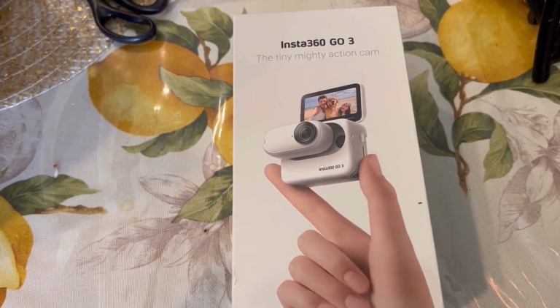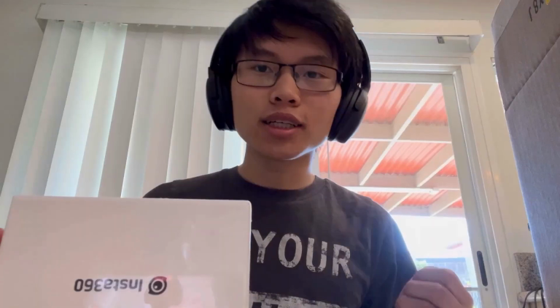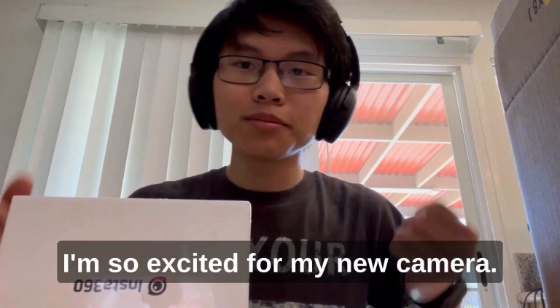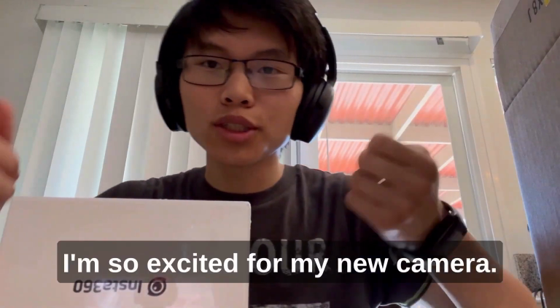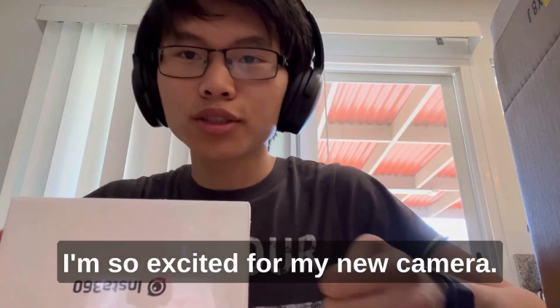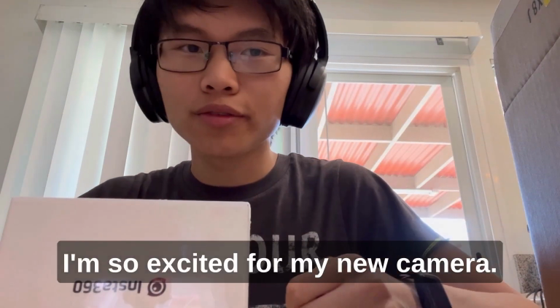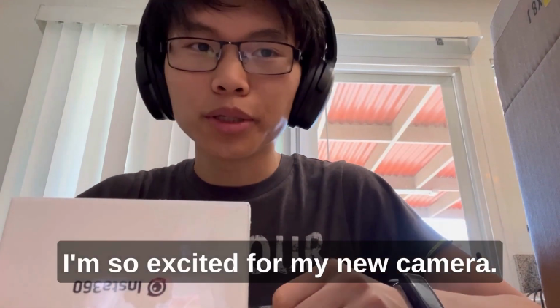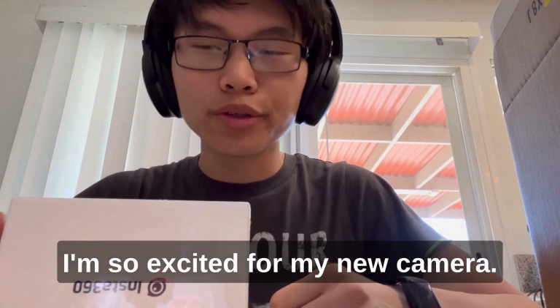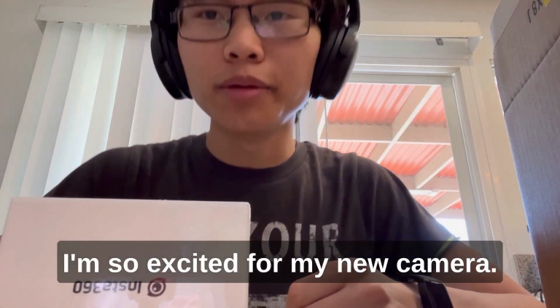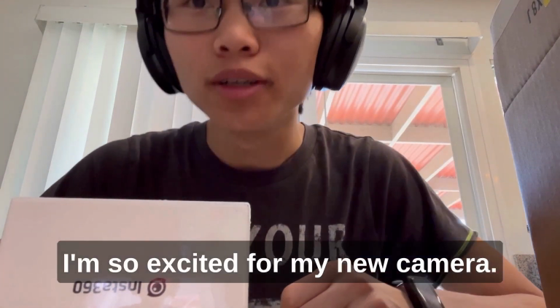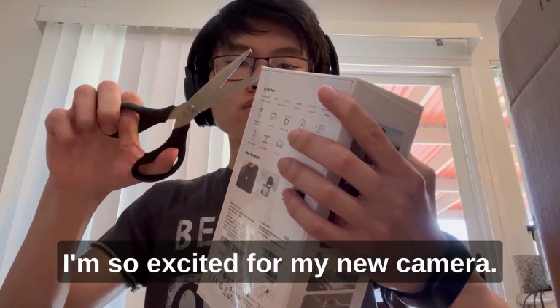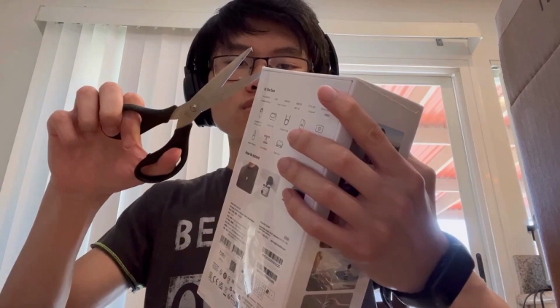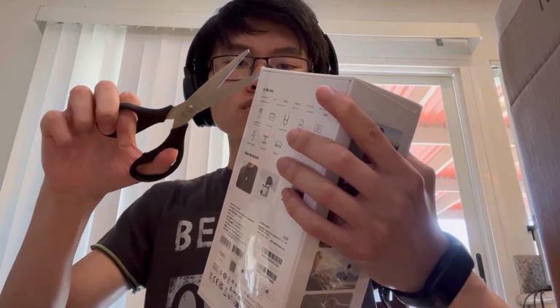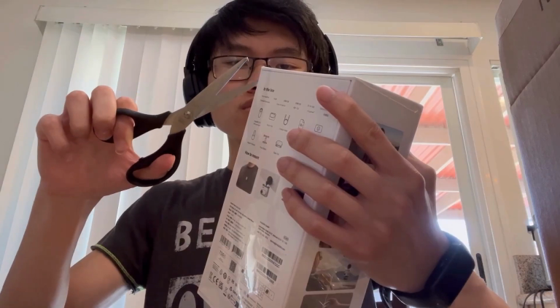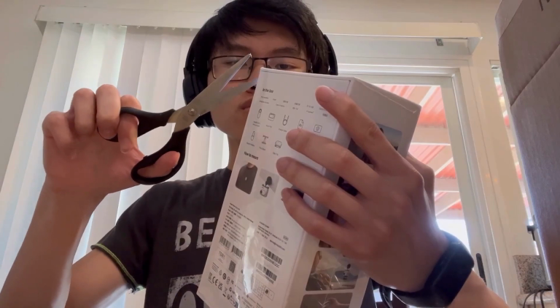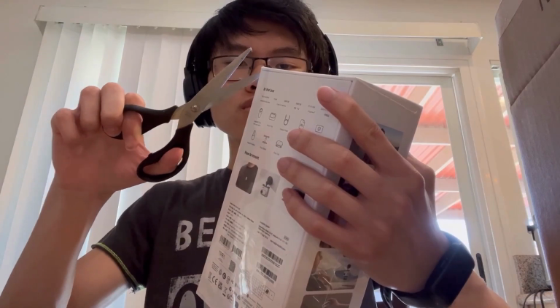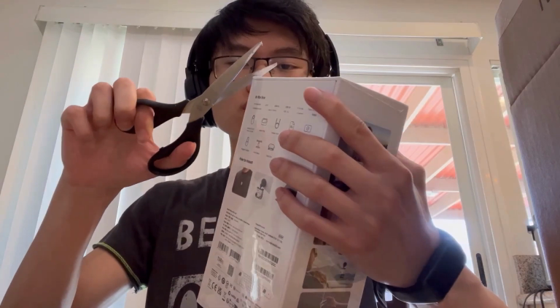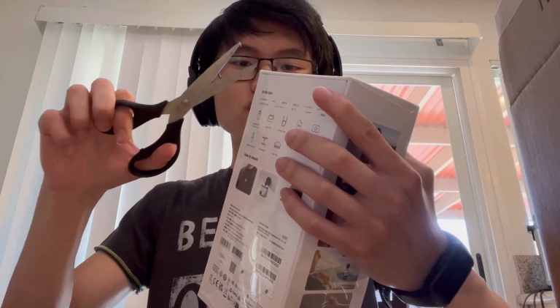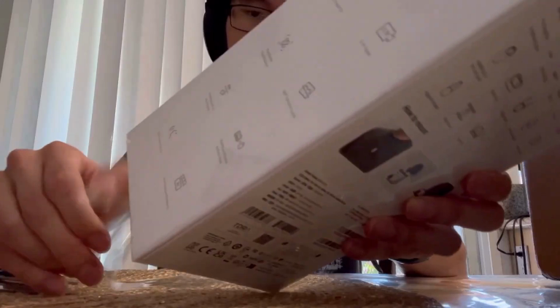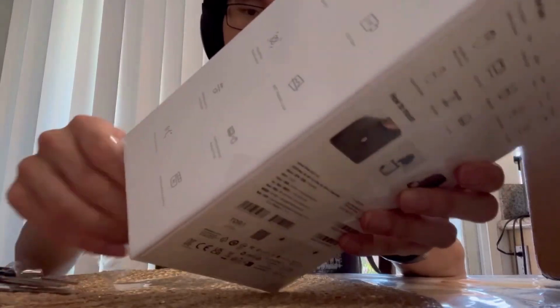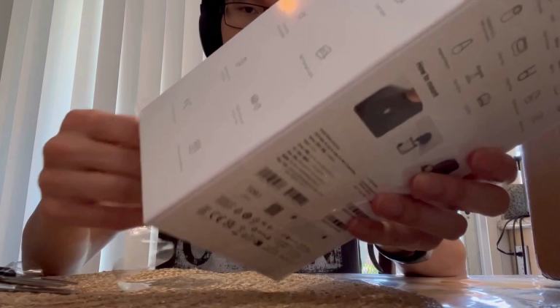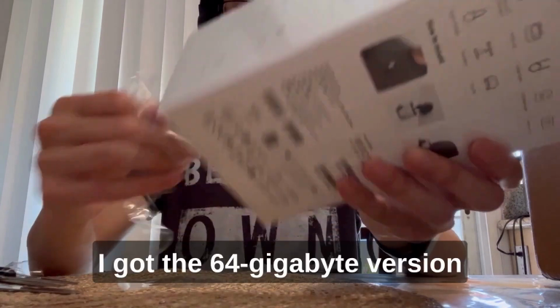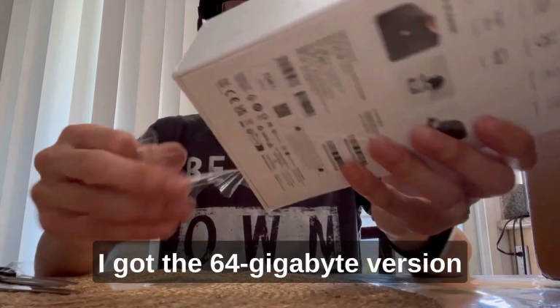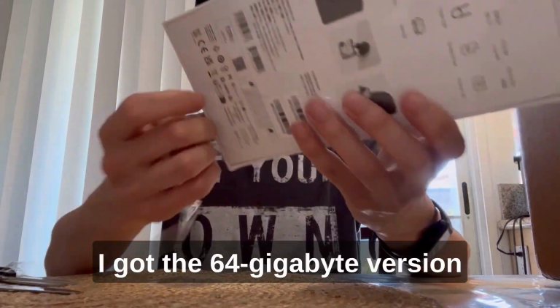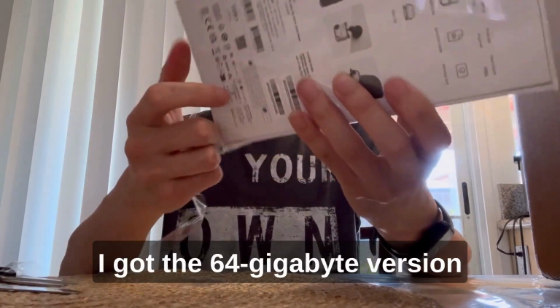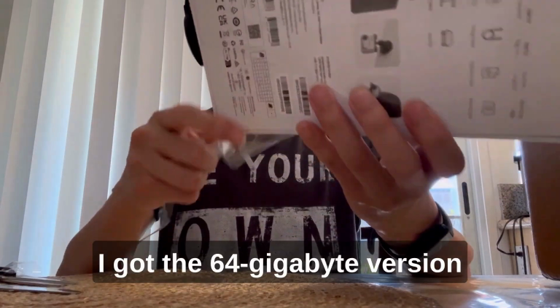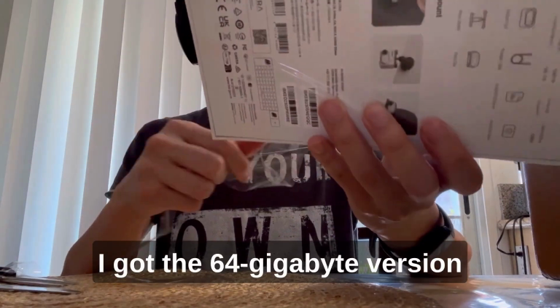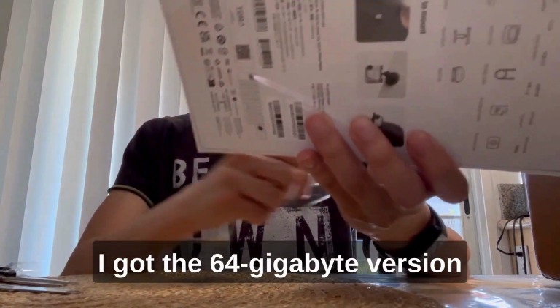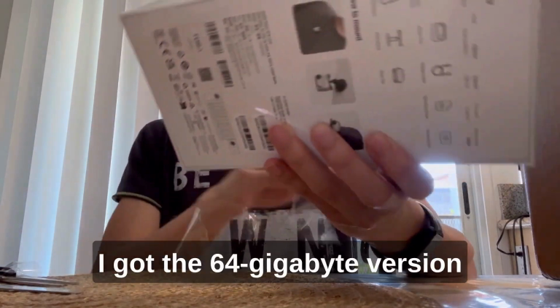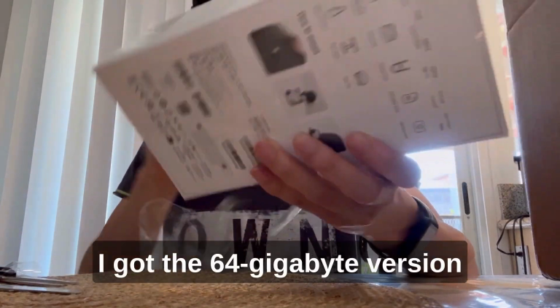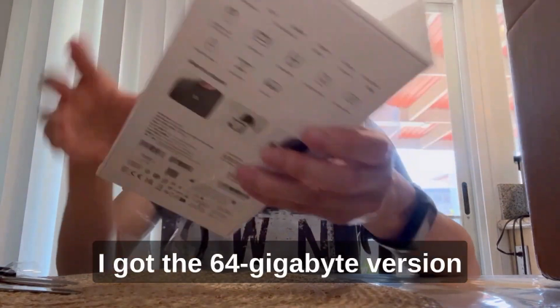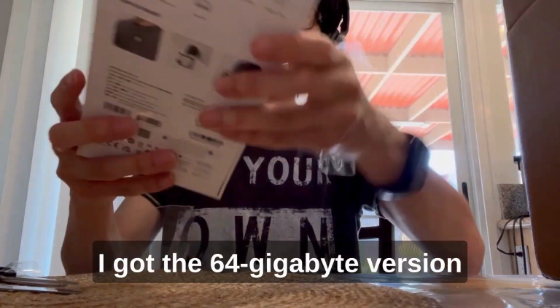I'm so excited for my new camera. I got the 64G device version.